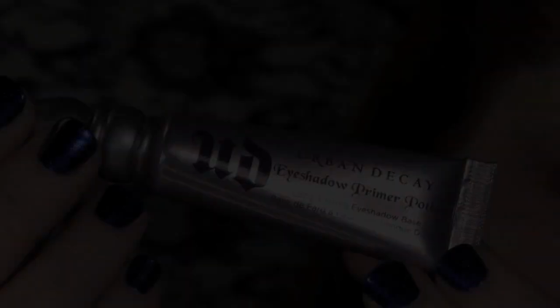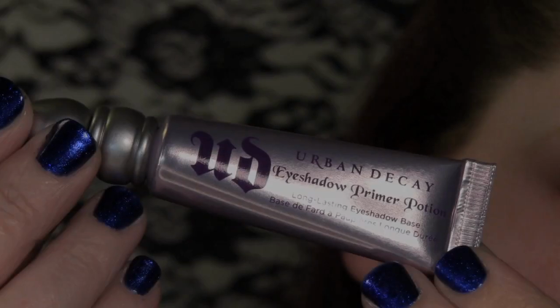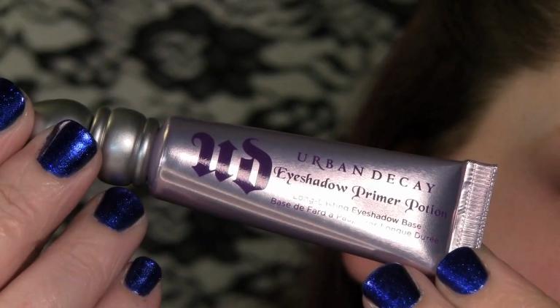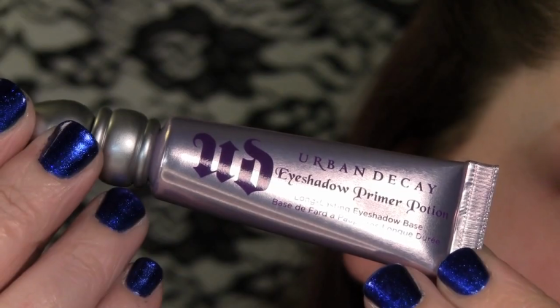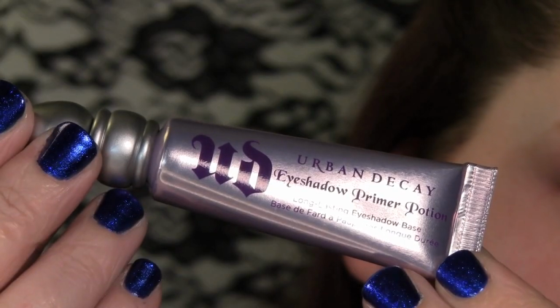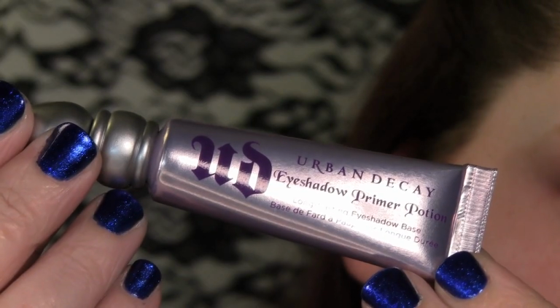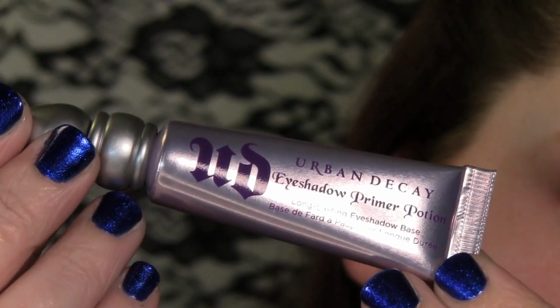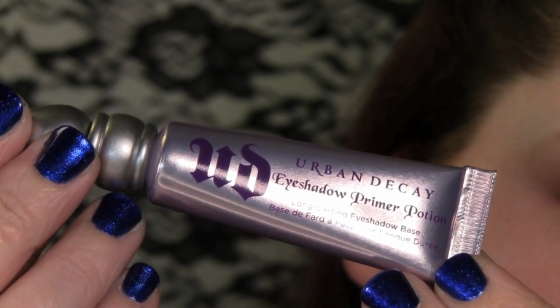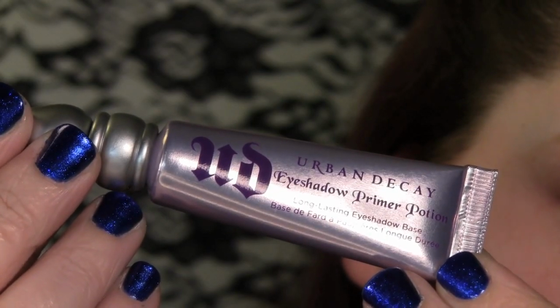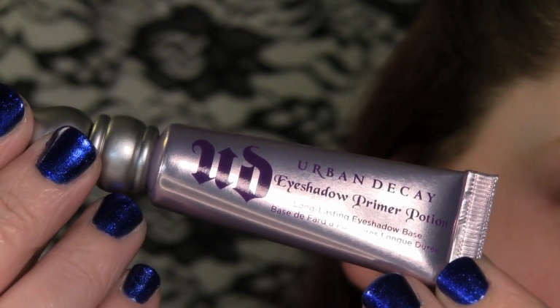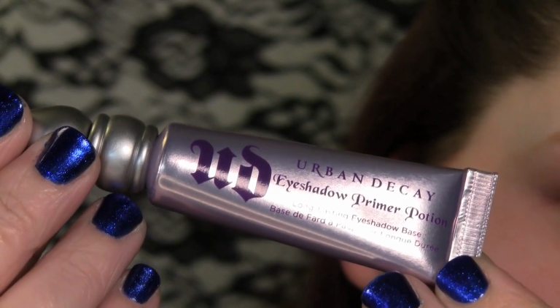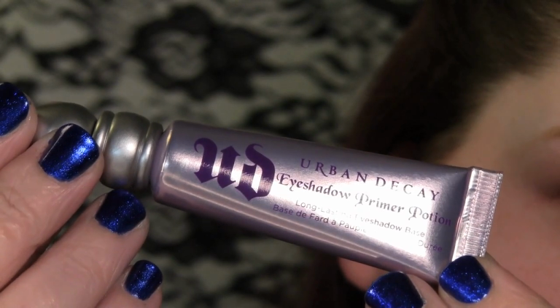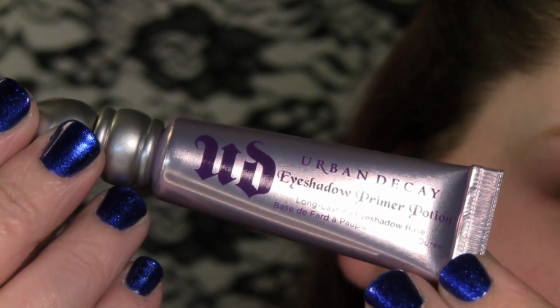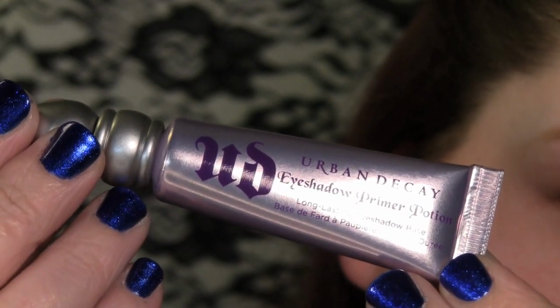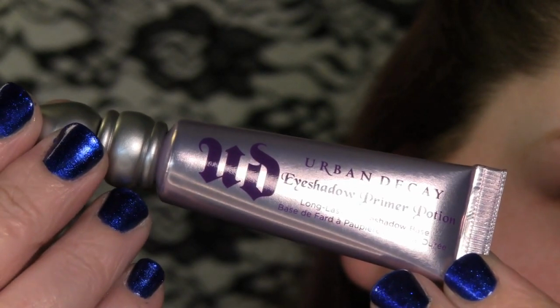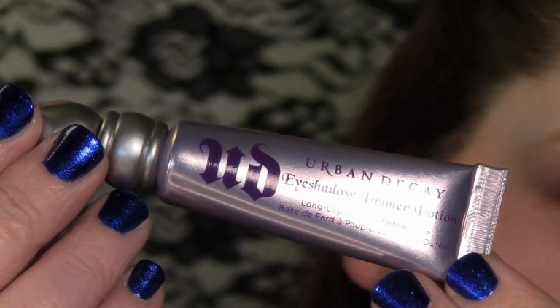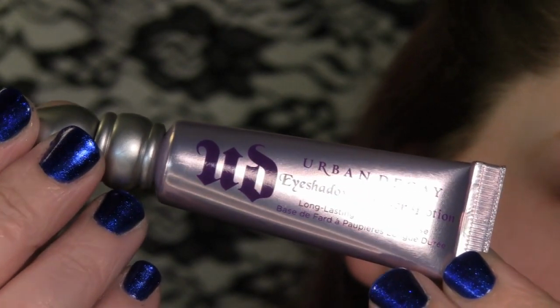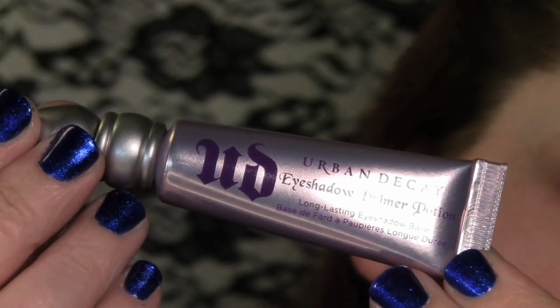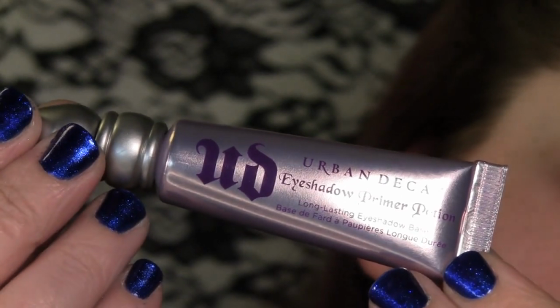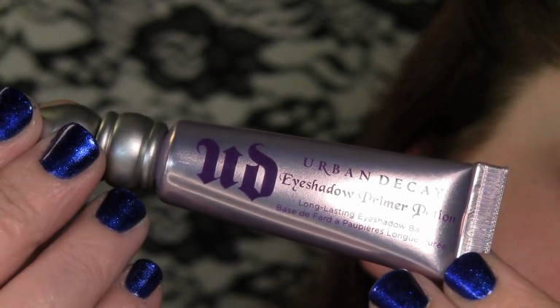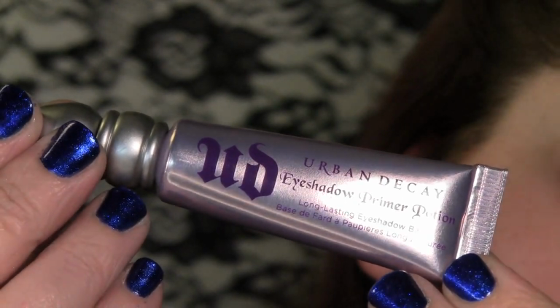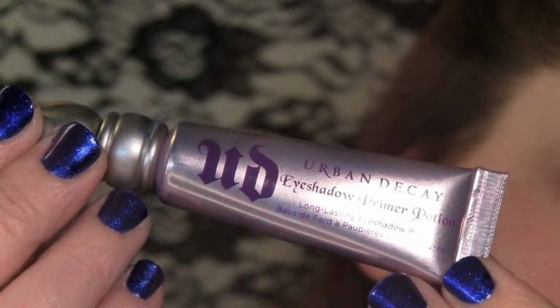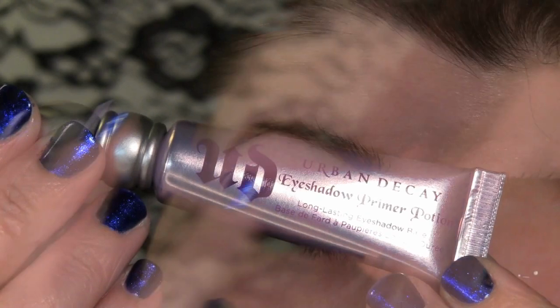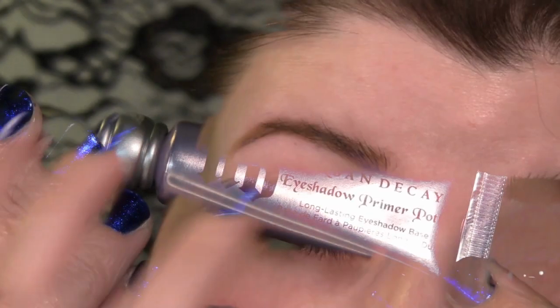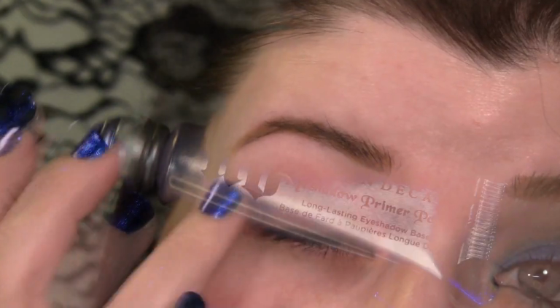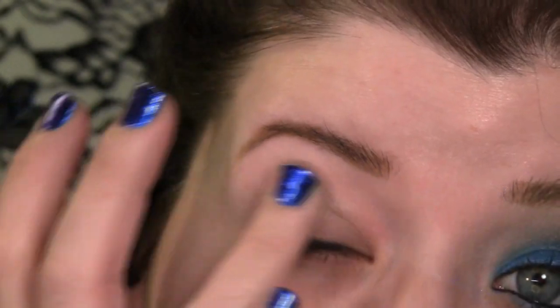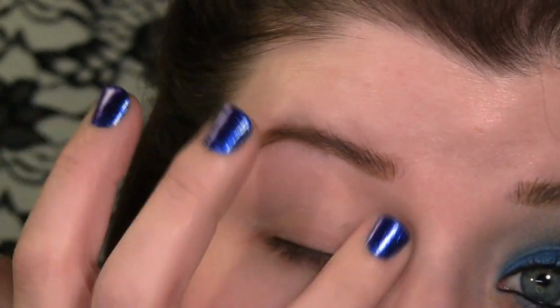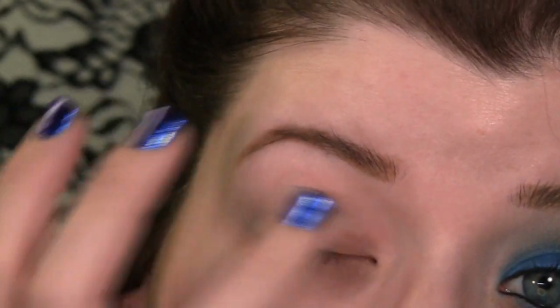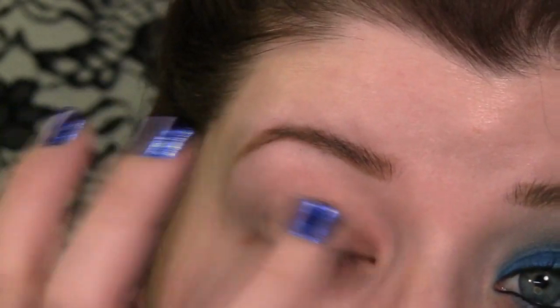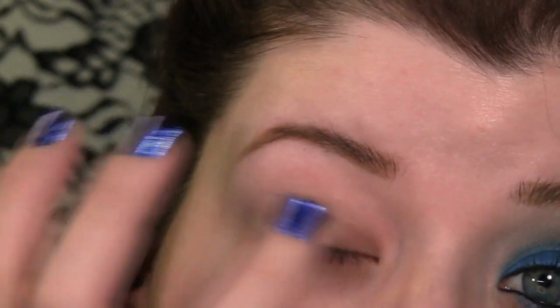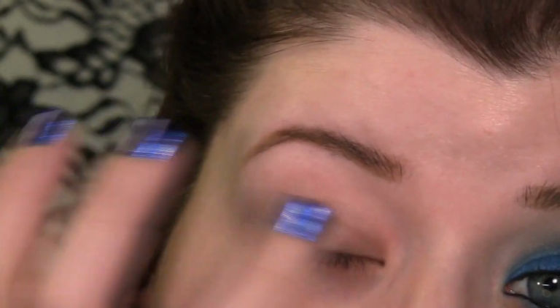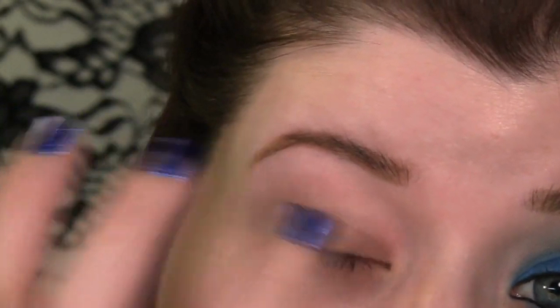To start this look off, I'm going to use a primer. This is Urban Decay's Eyeshadow Primer Potion and apply that onto the lid.